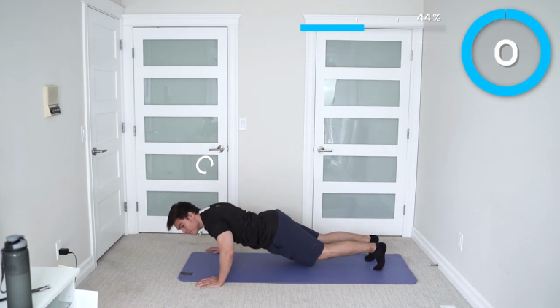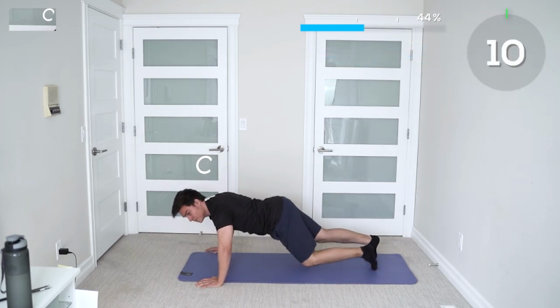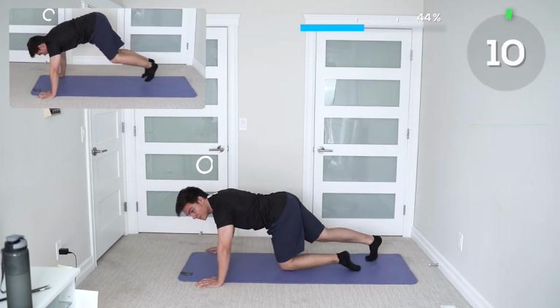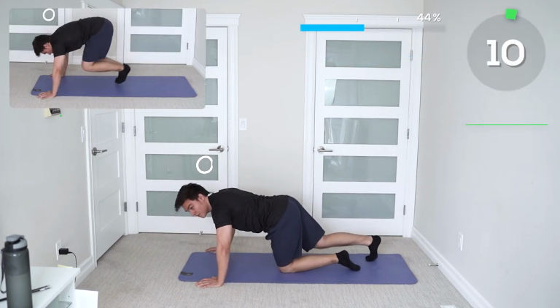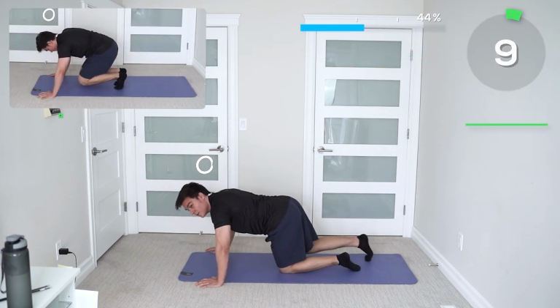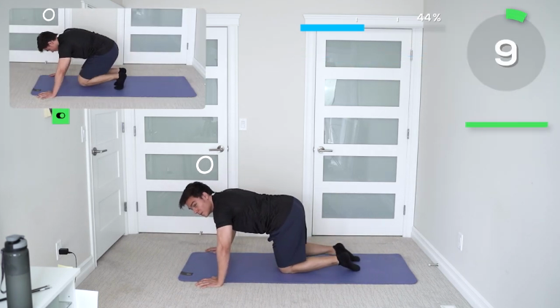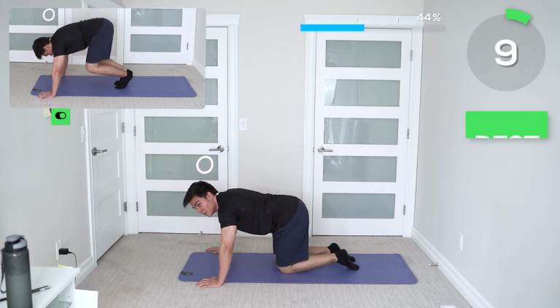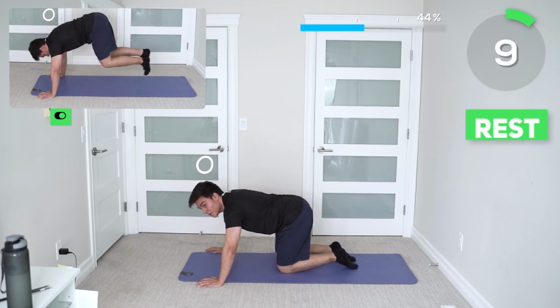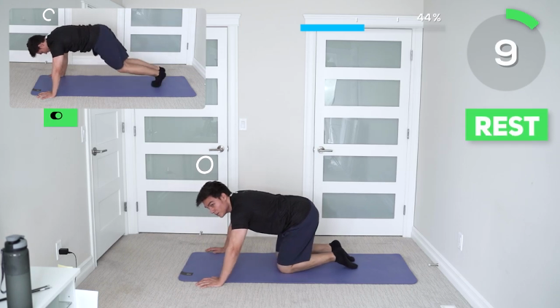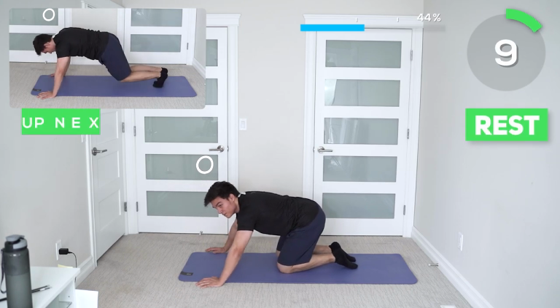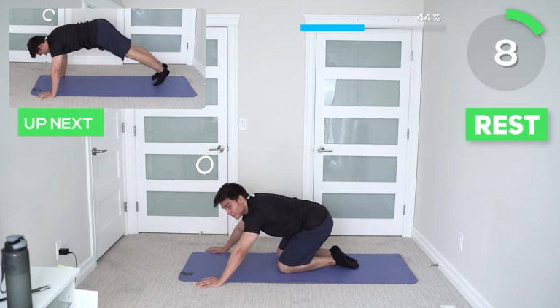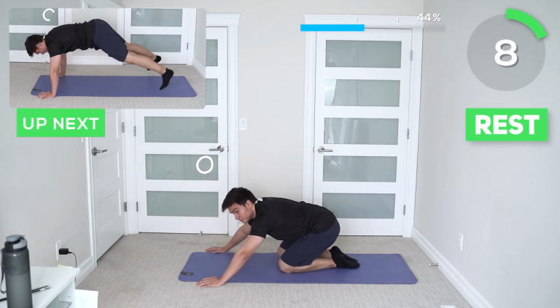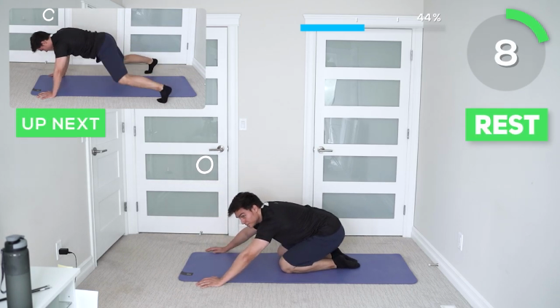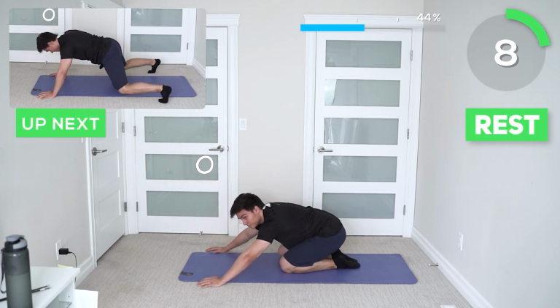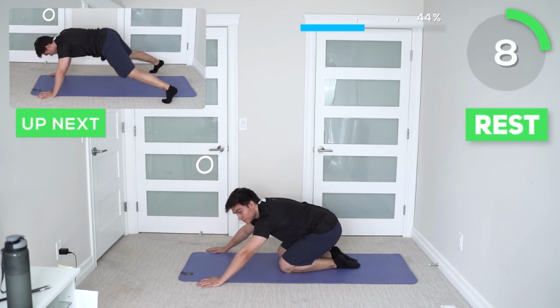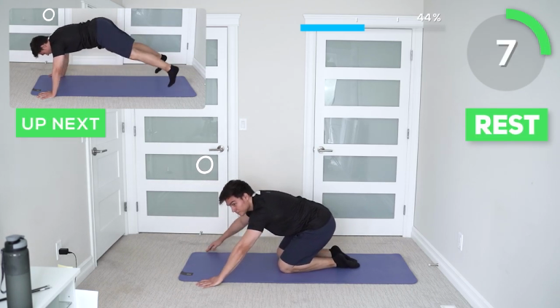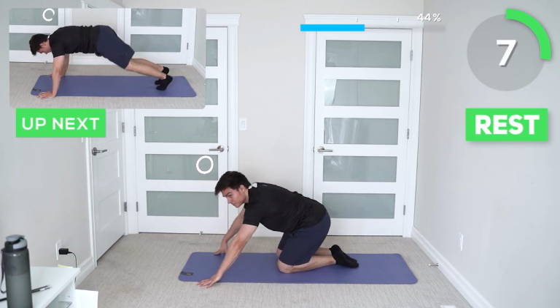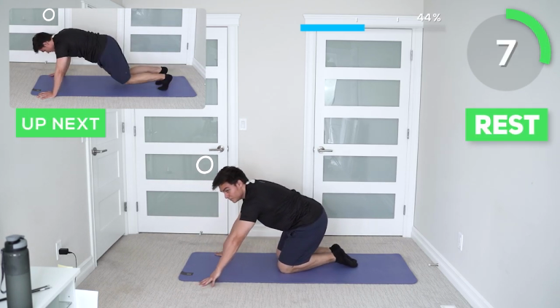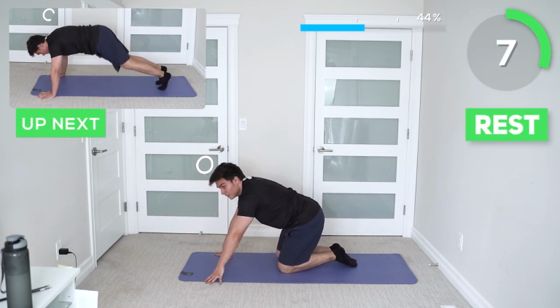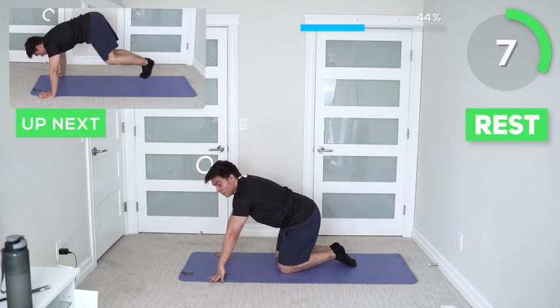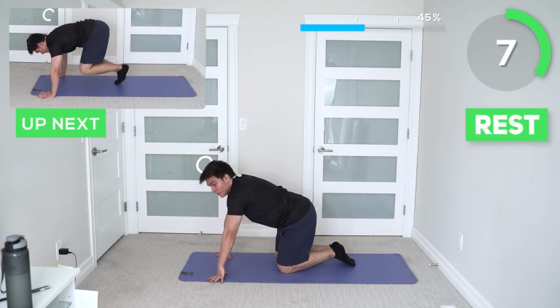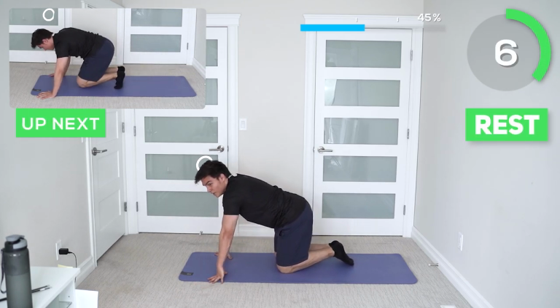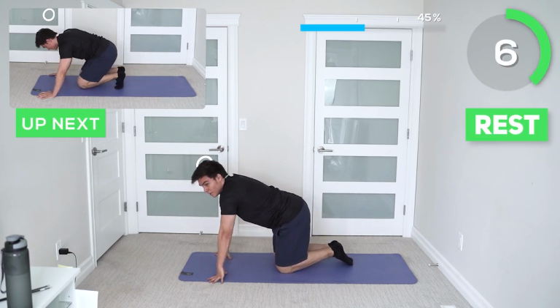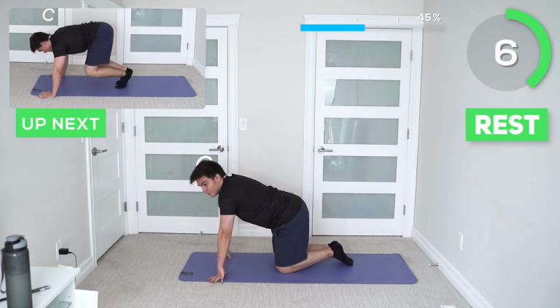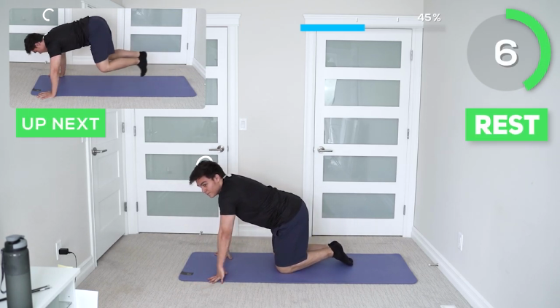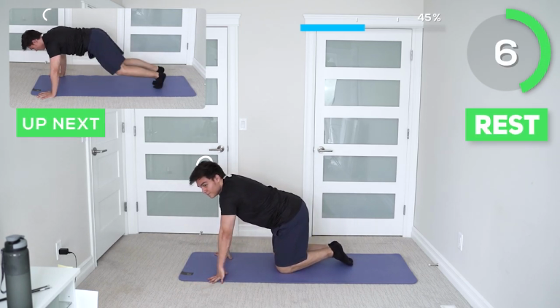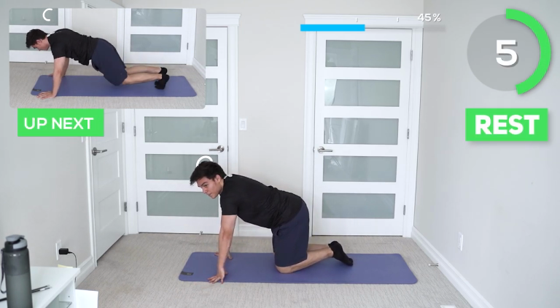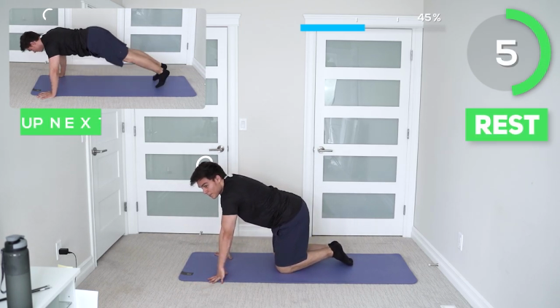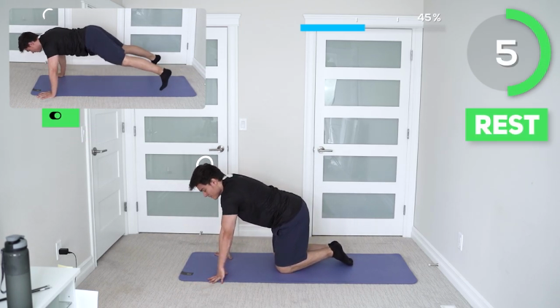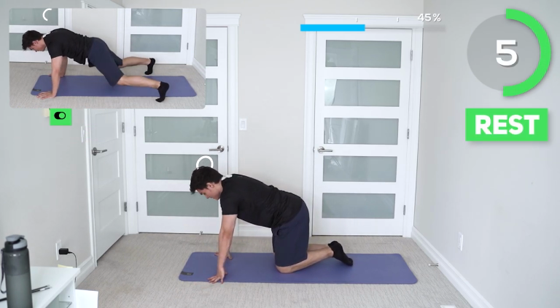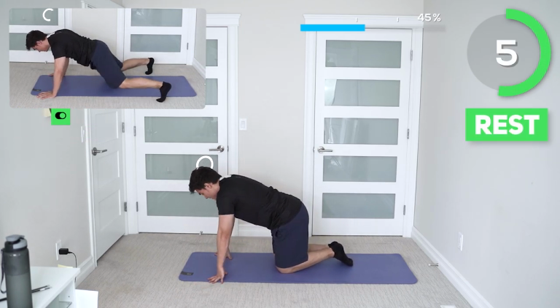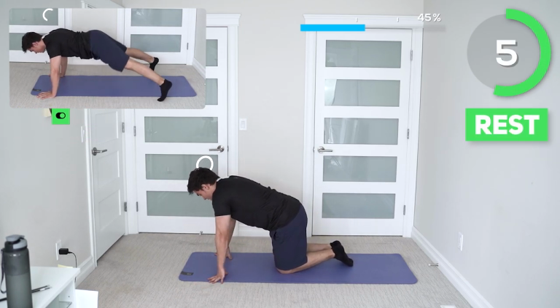Next up we got plank hop jacks. Focus on trying to stay light on your feet and just tapping each area.